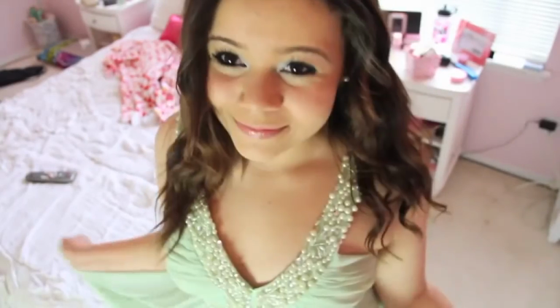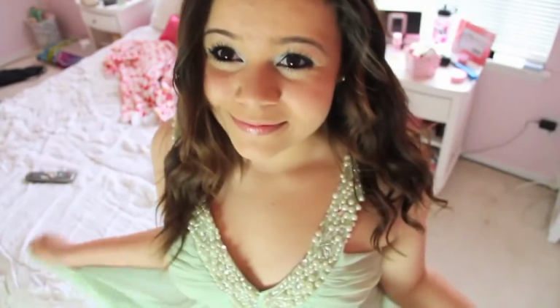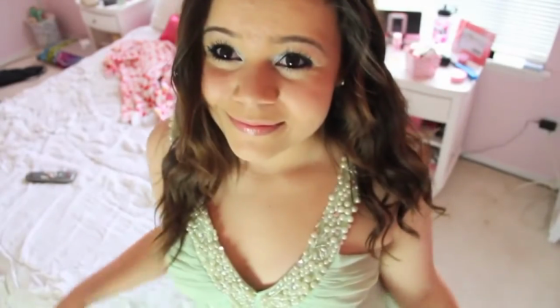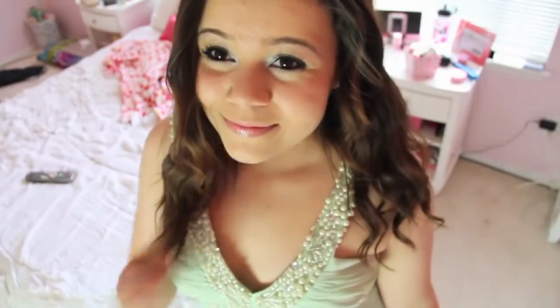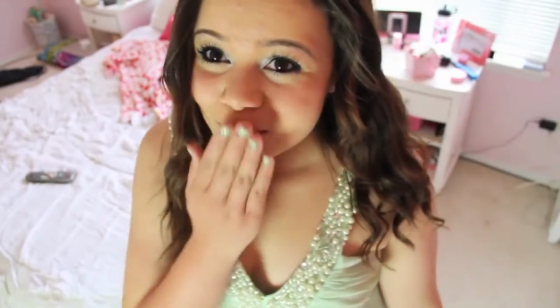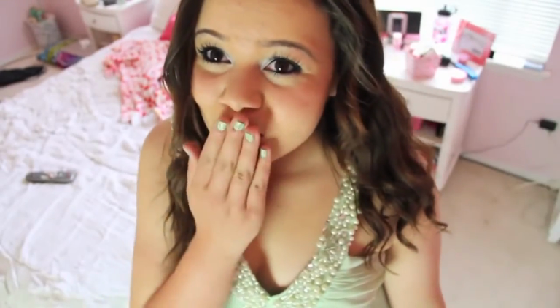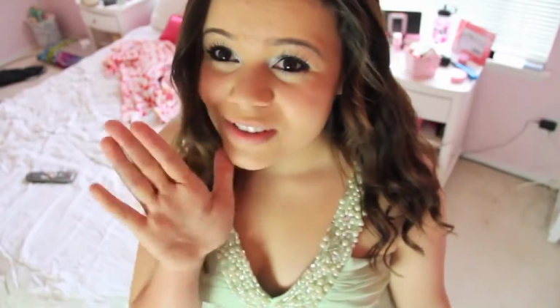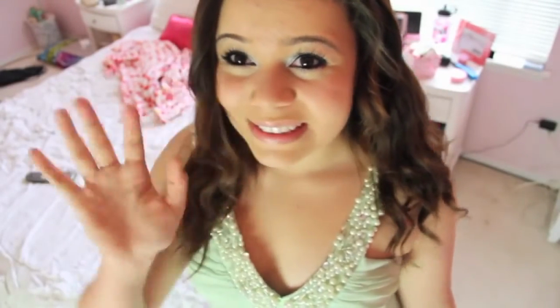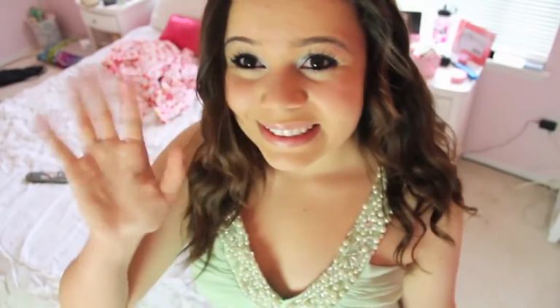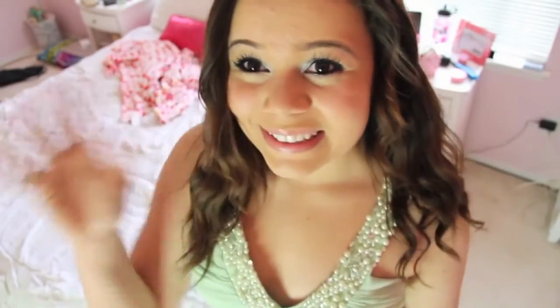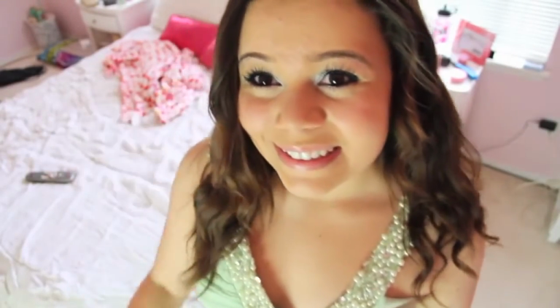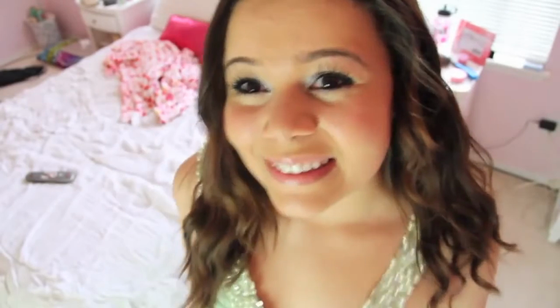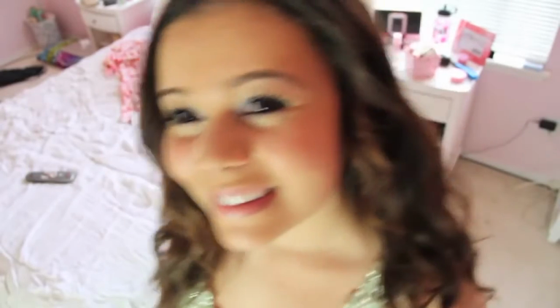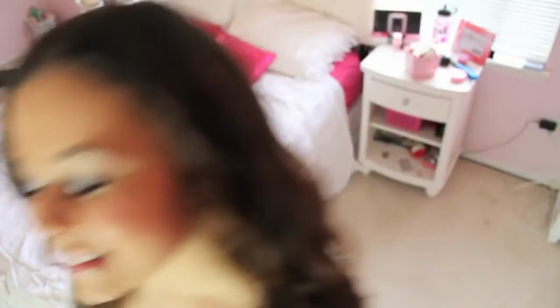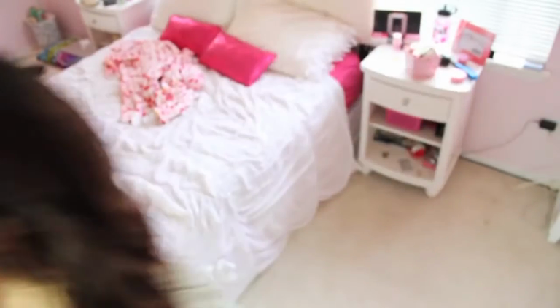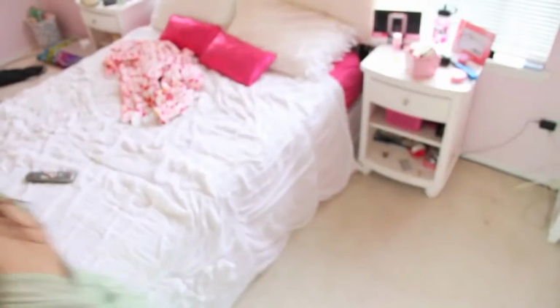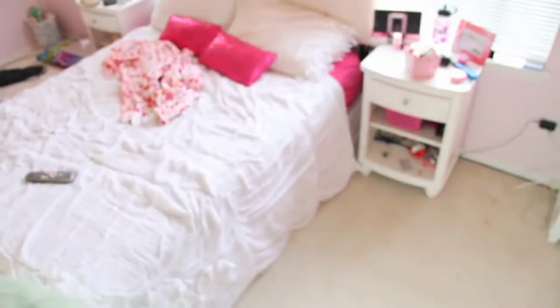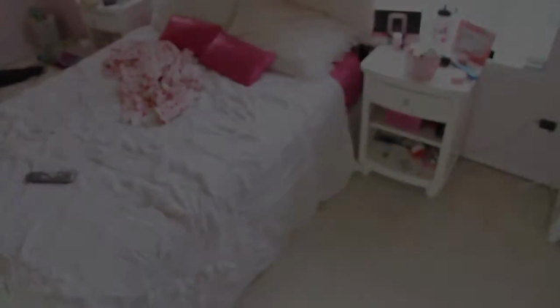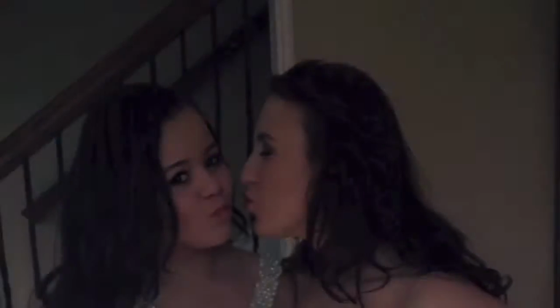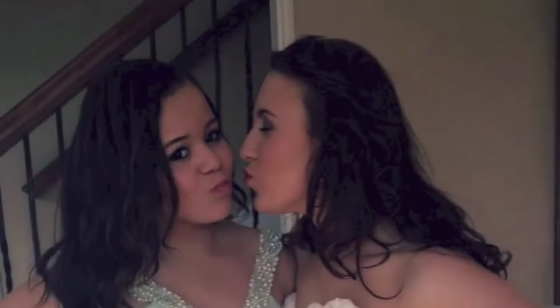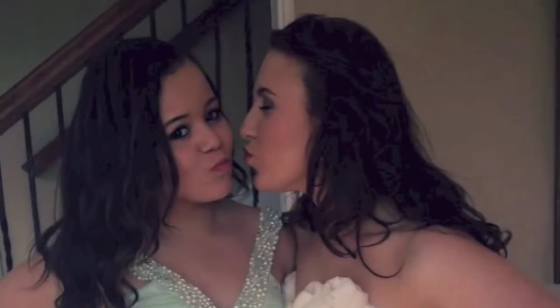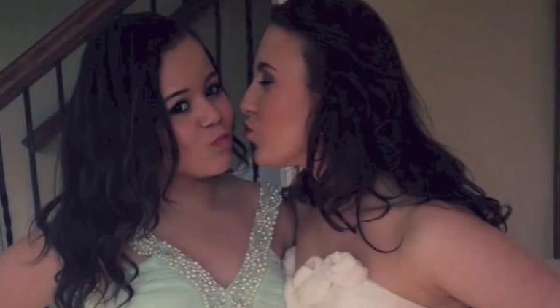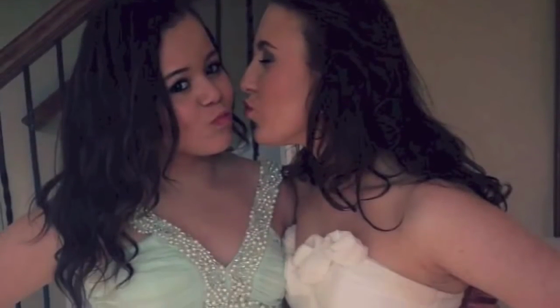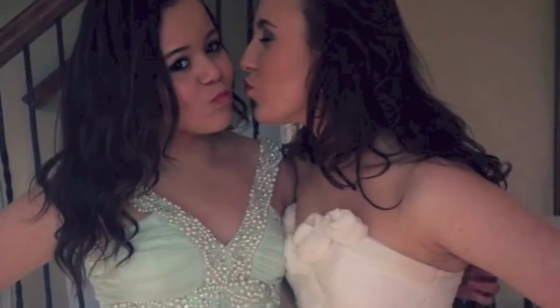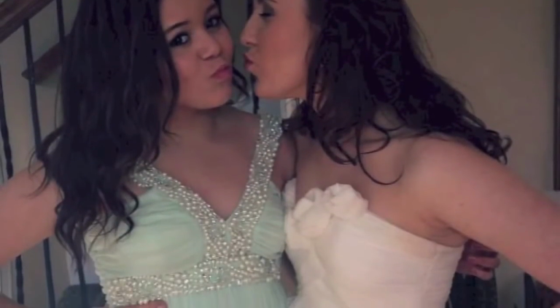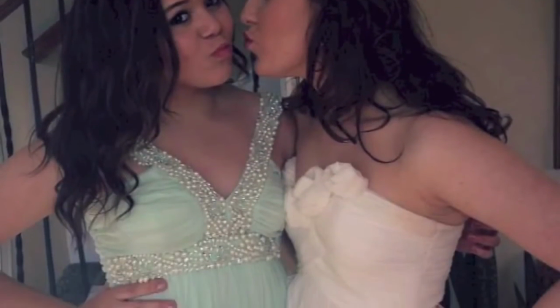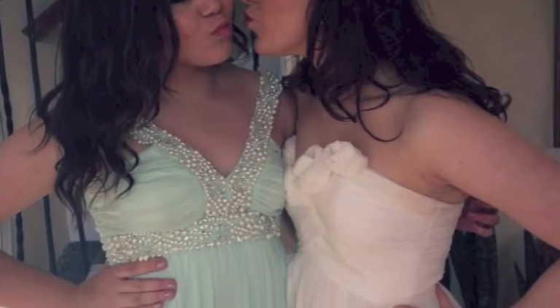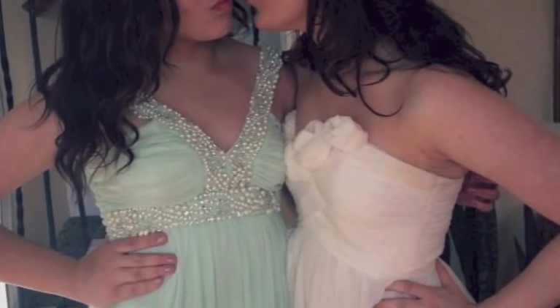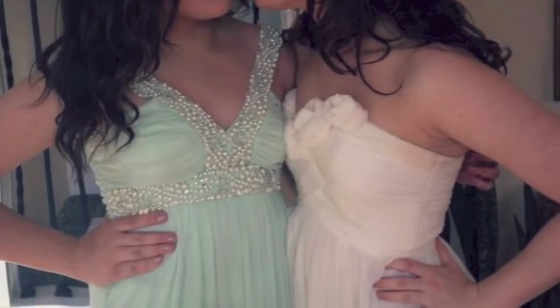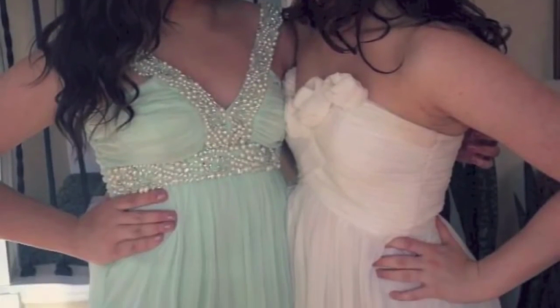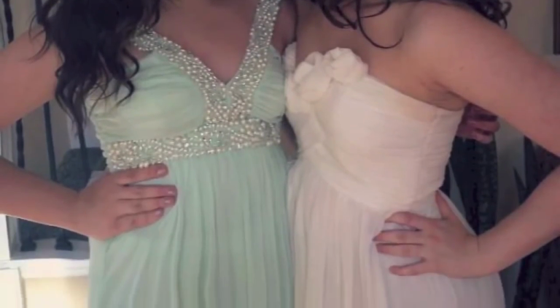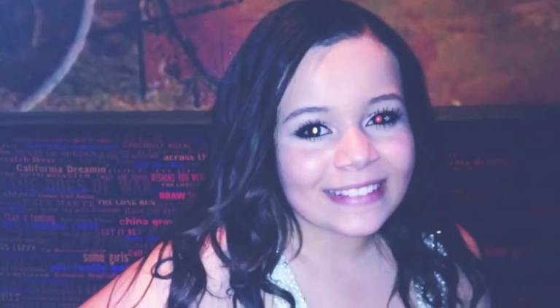I hope you guys enjoyed watching this video. Have a wonderful day. Here are some pictures from Junior Prom. Love you guys, bye!